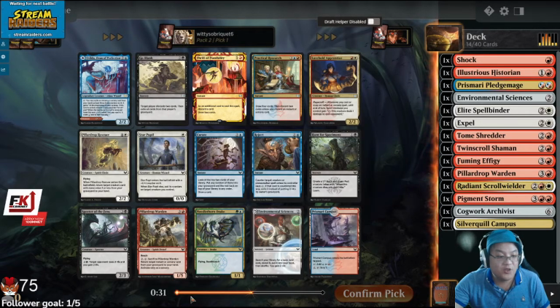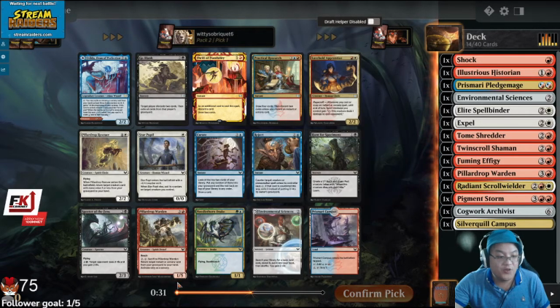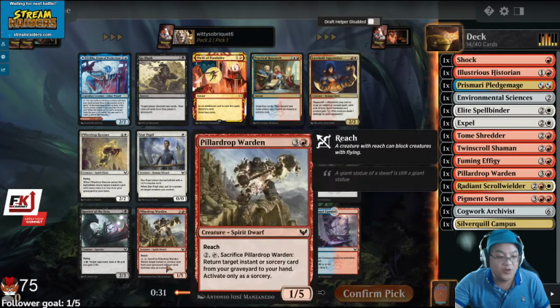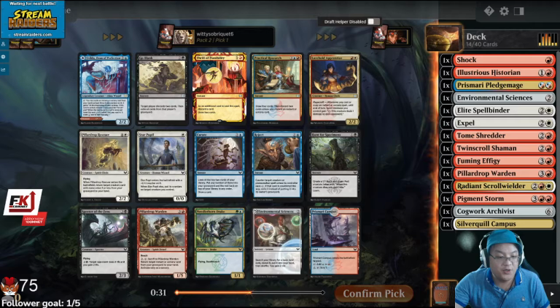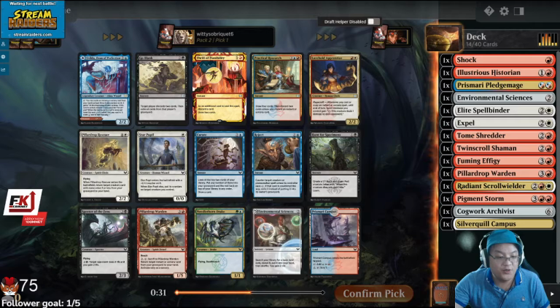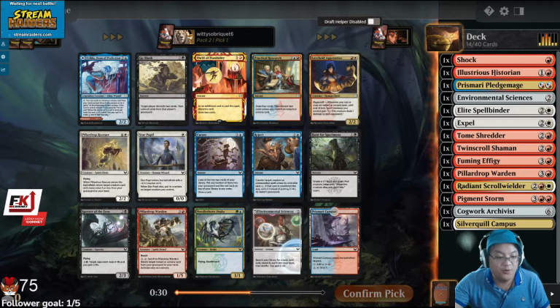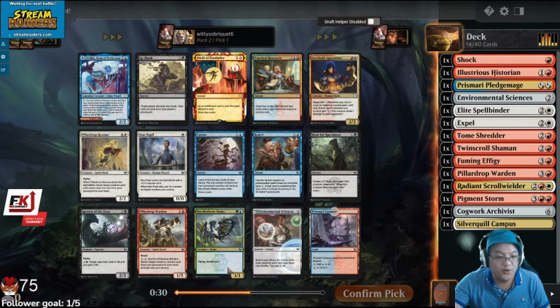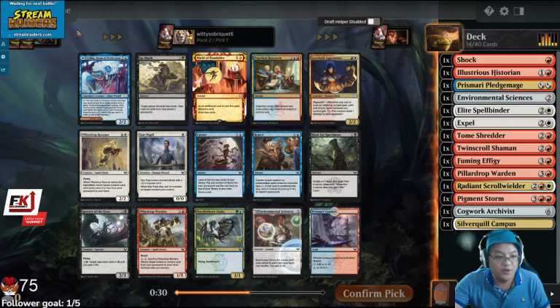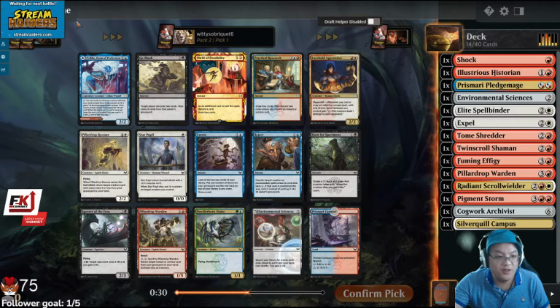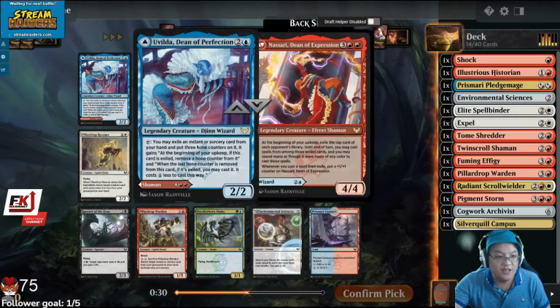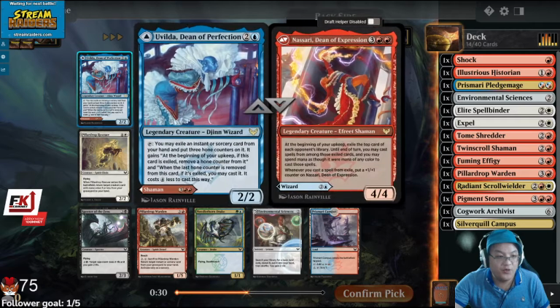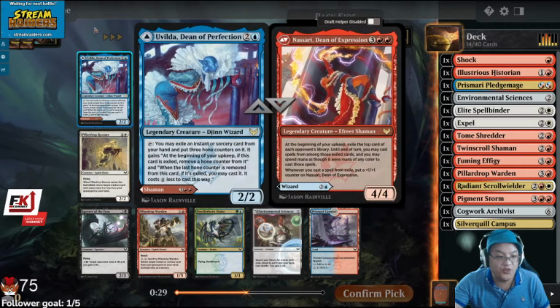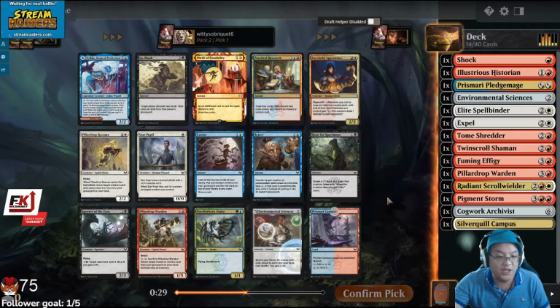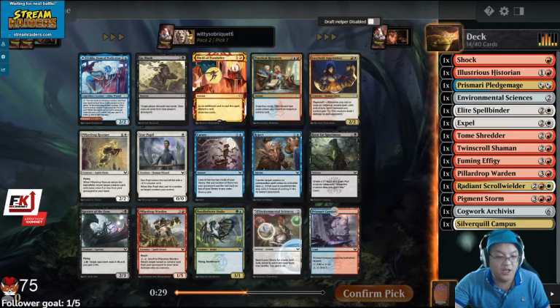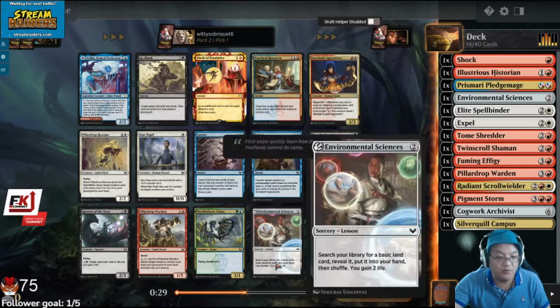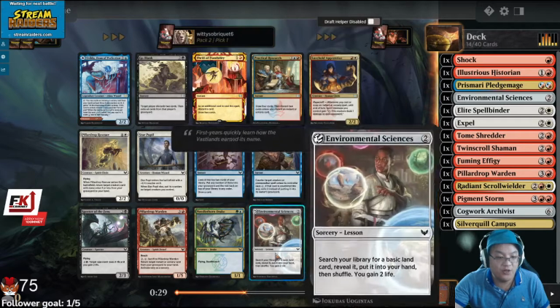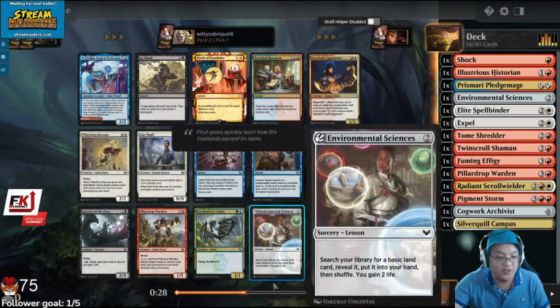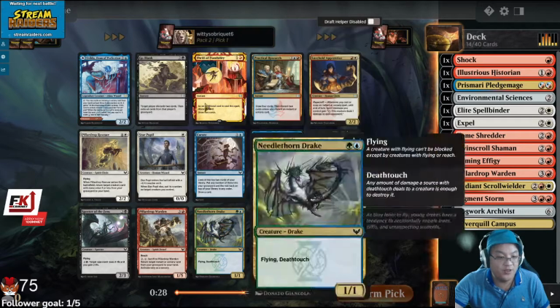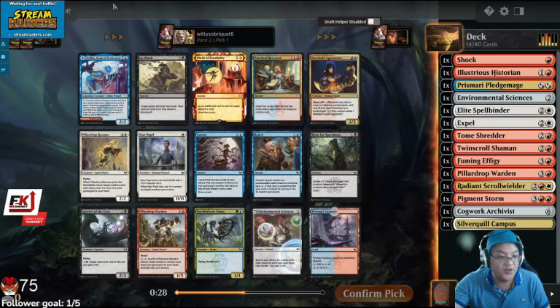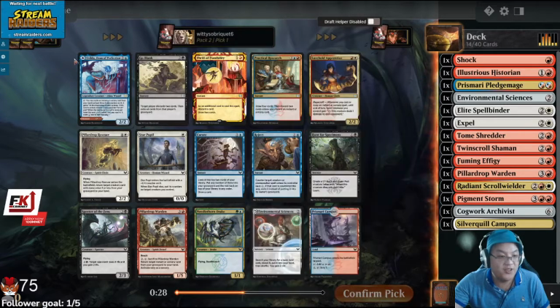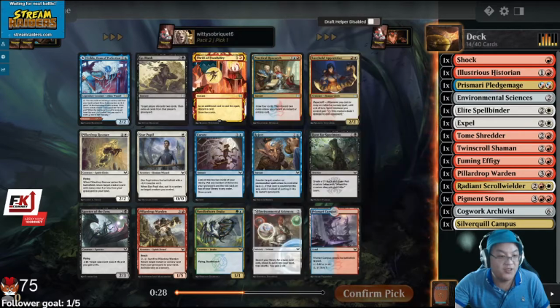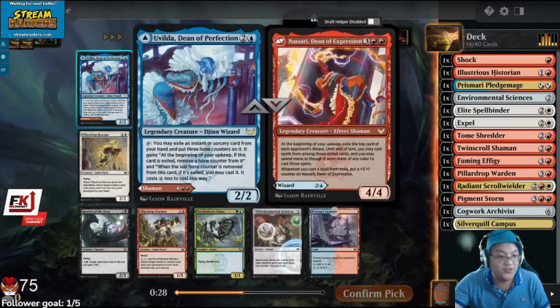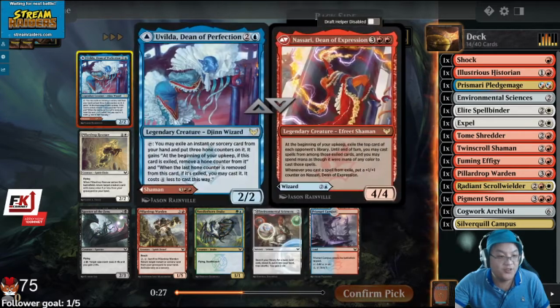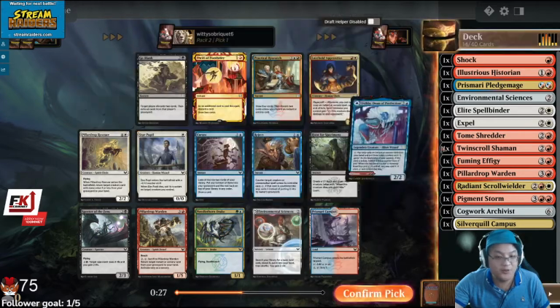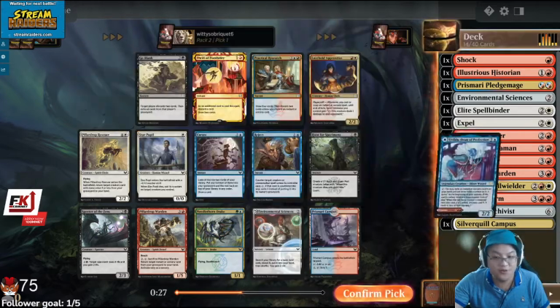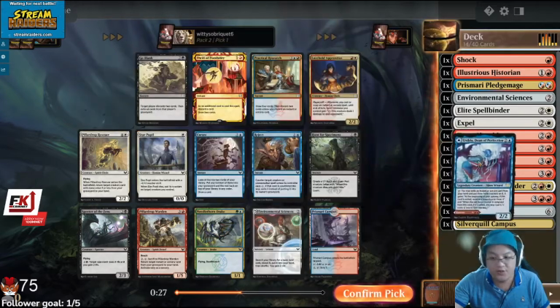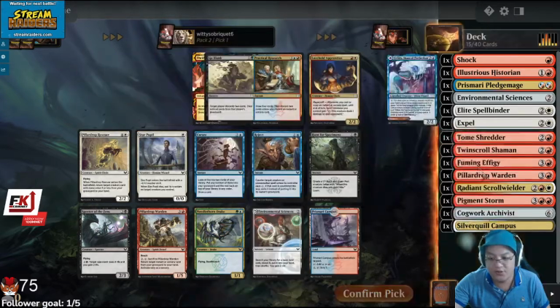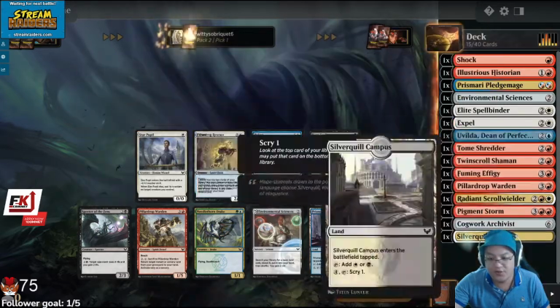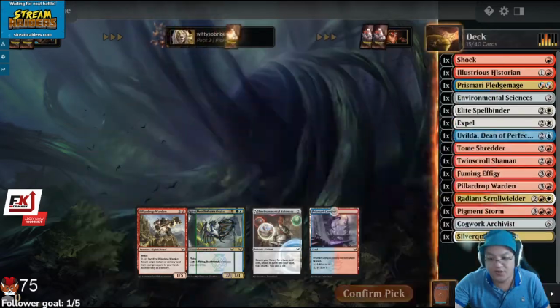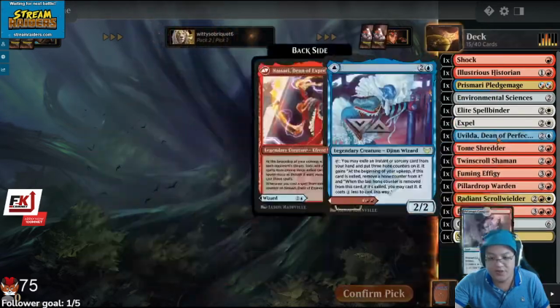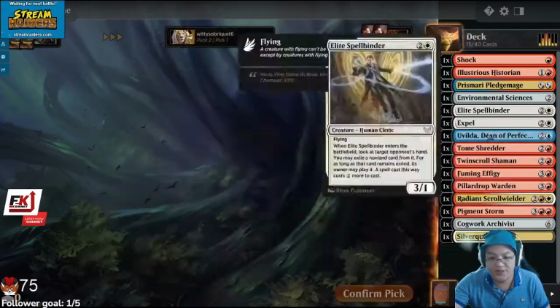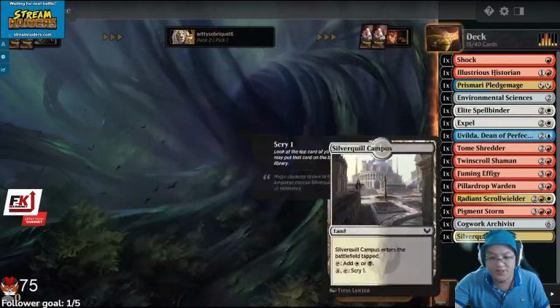There's also a Pillar Drop Warden, but if this wasn't here I'd probably take another Sciences. This card's a really insane ticket.